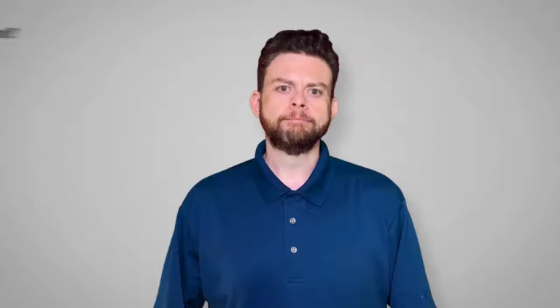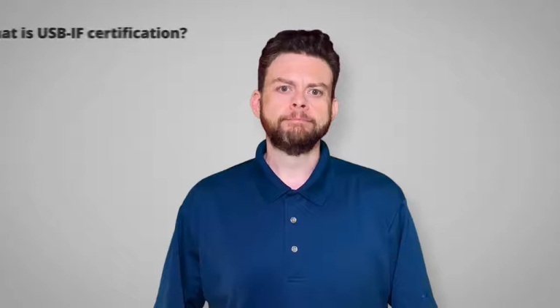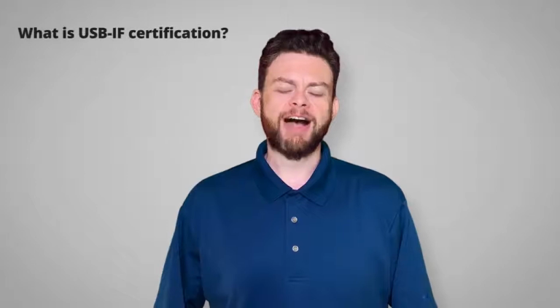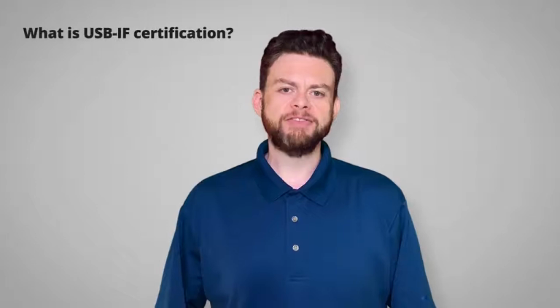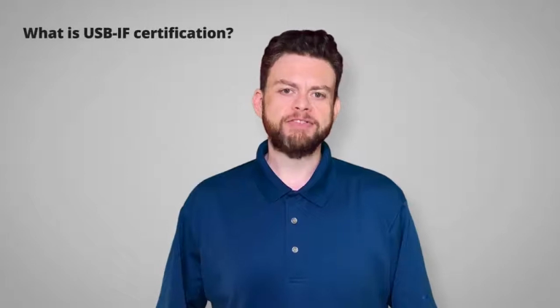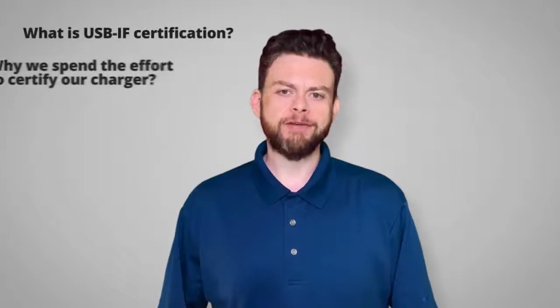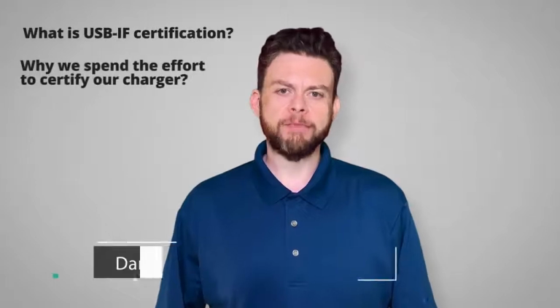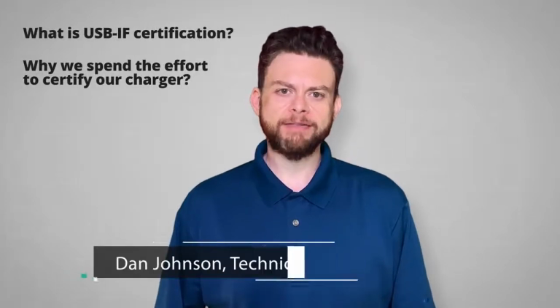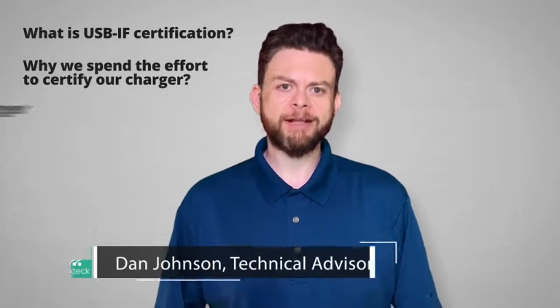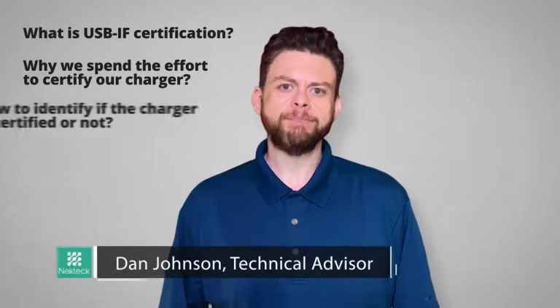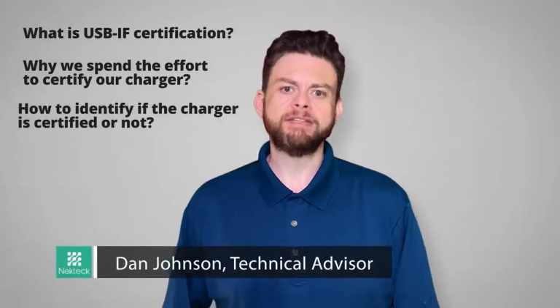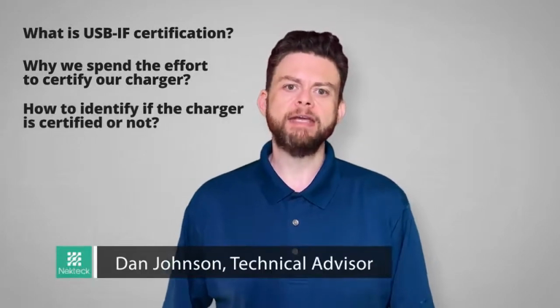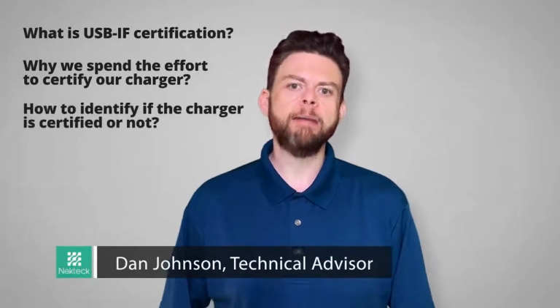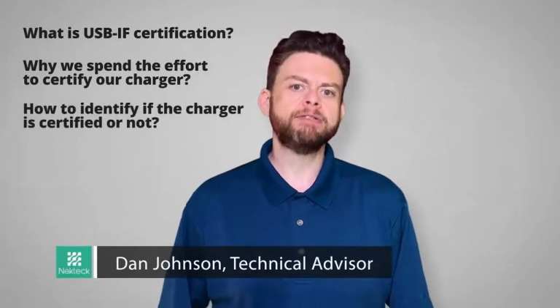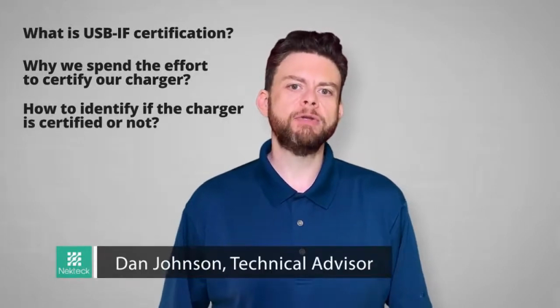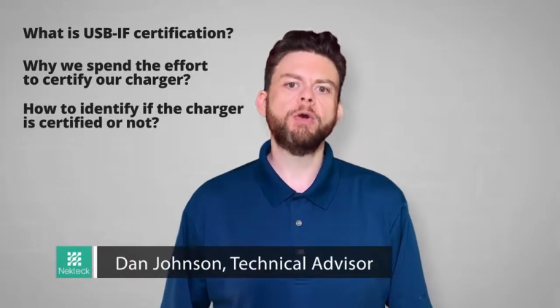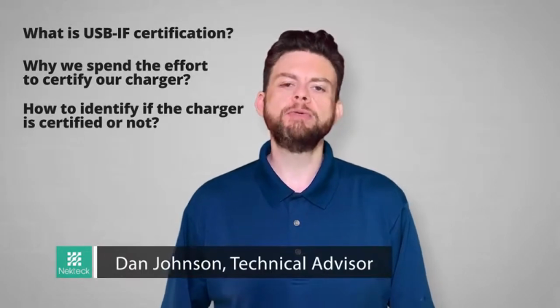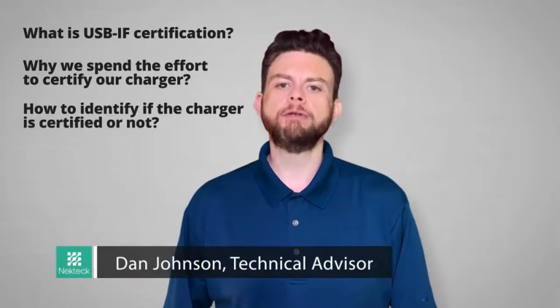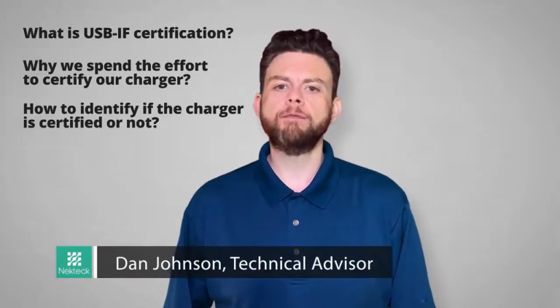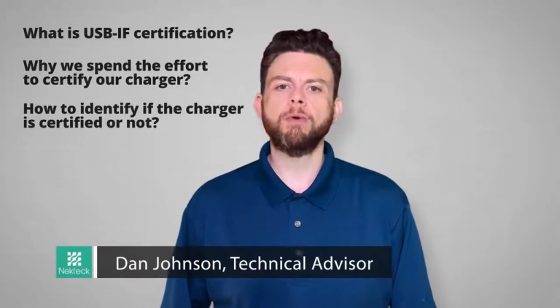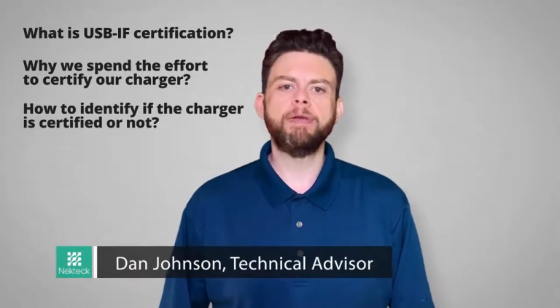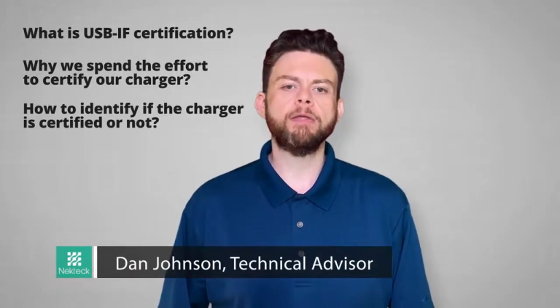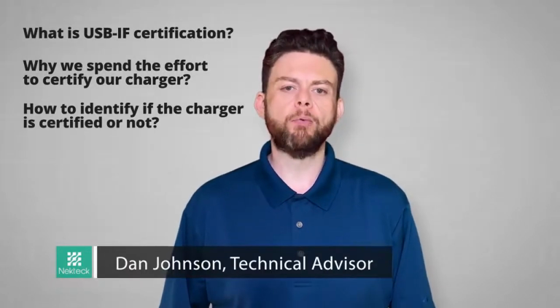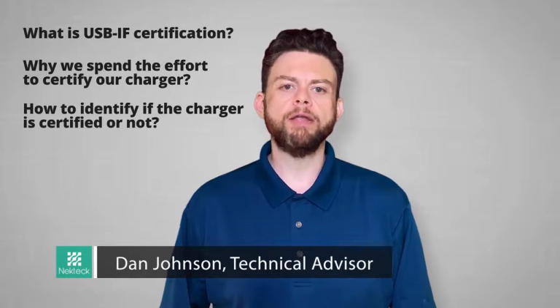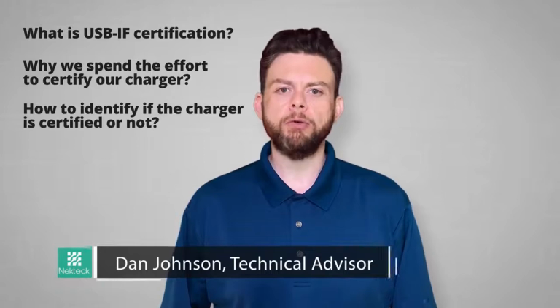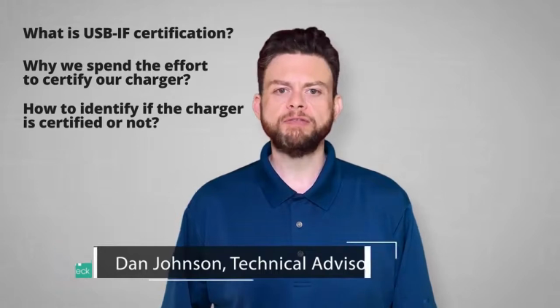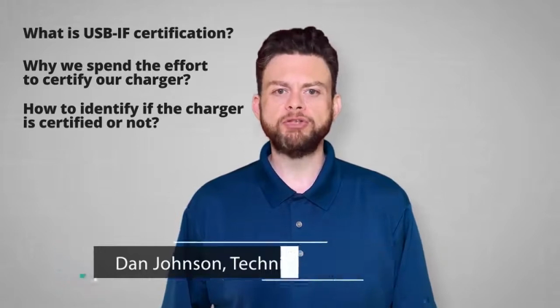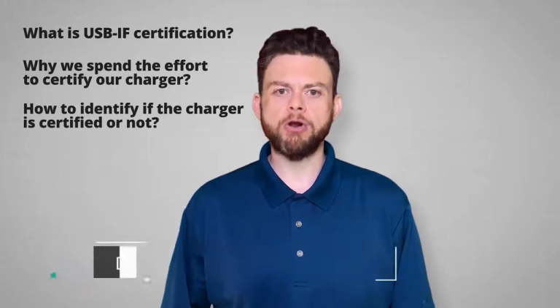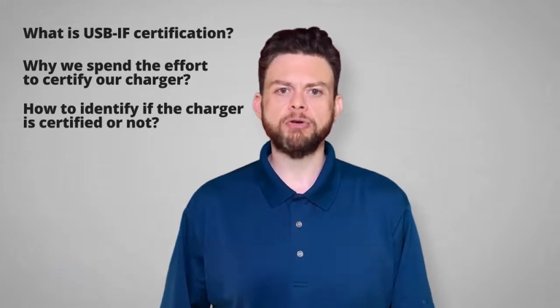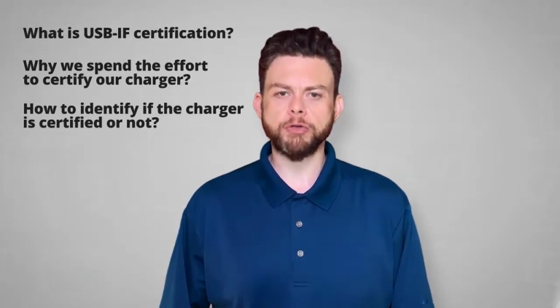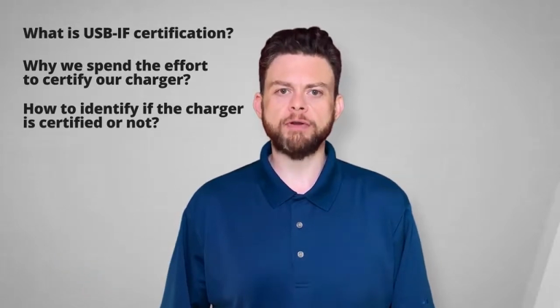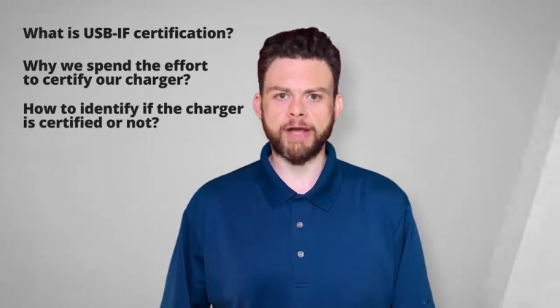Hi, this is Dan from NECK Tech and today I'm going to tell you what you need to look for when picking the right USB charger for your device.